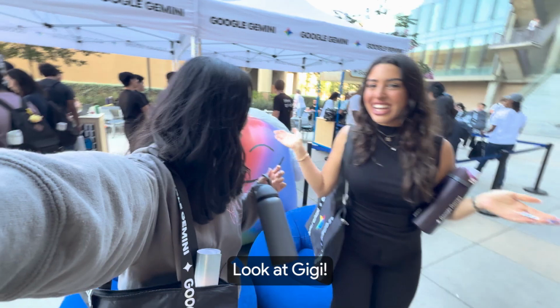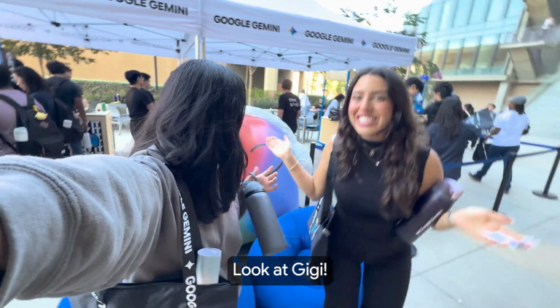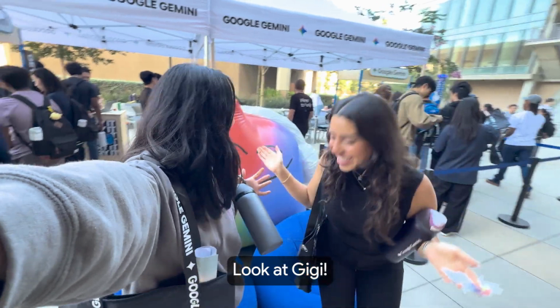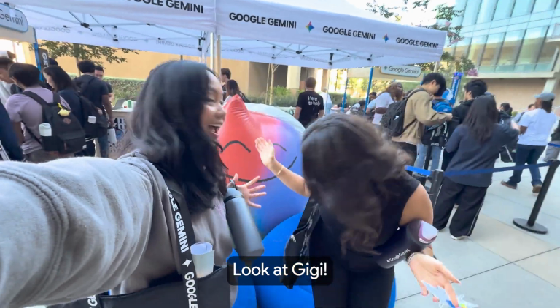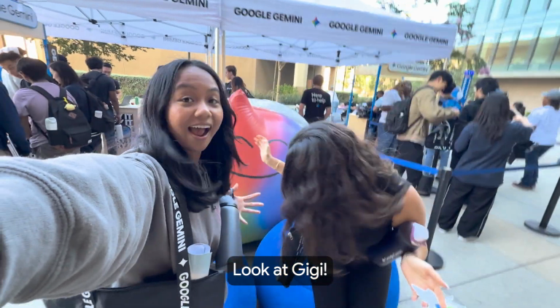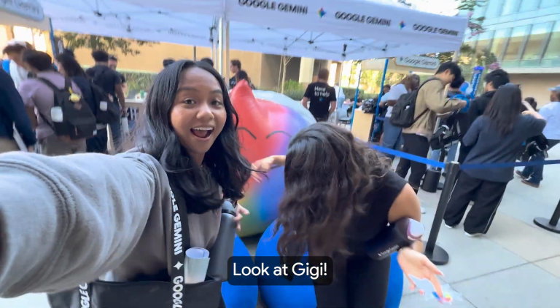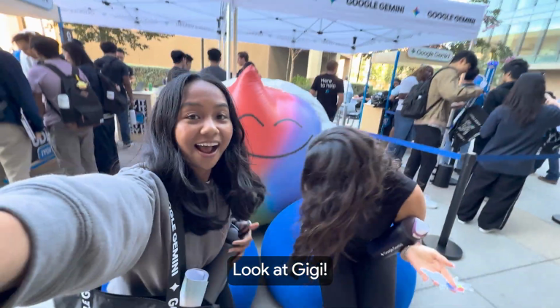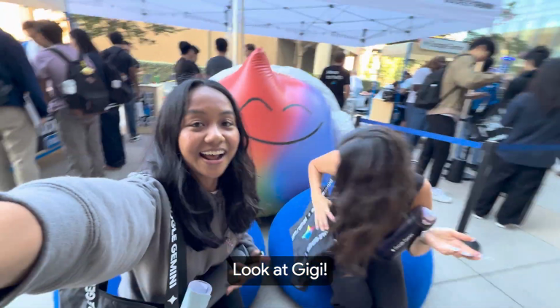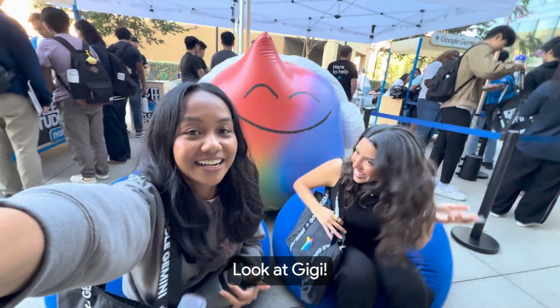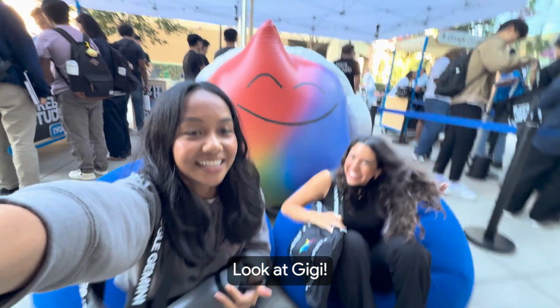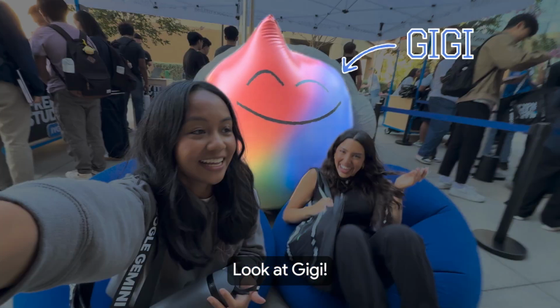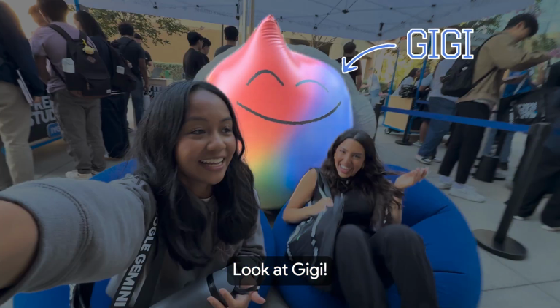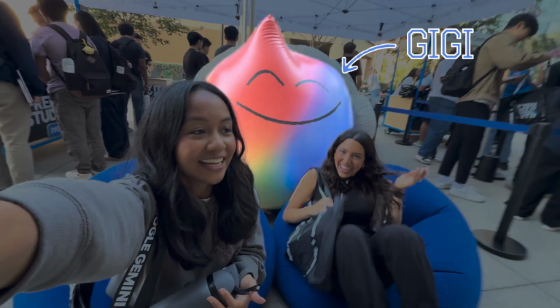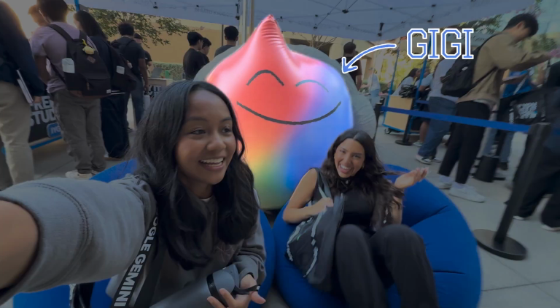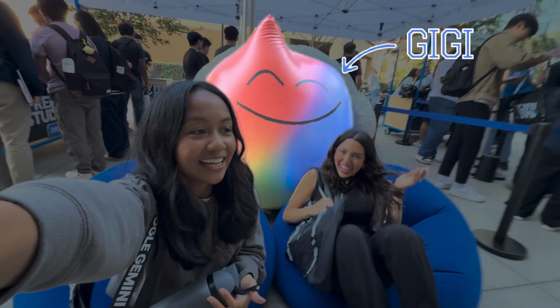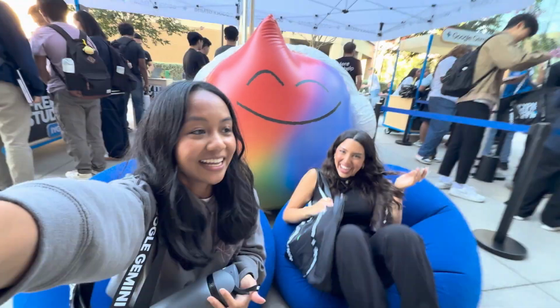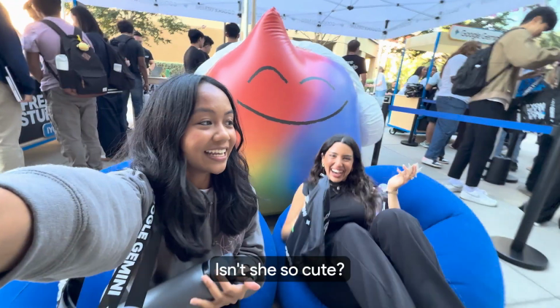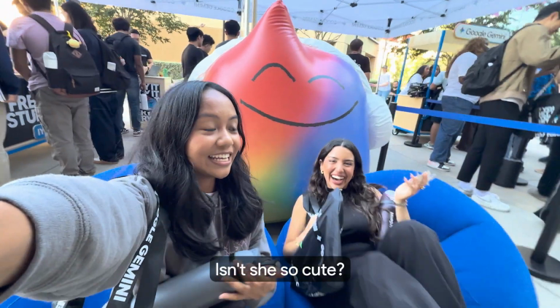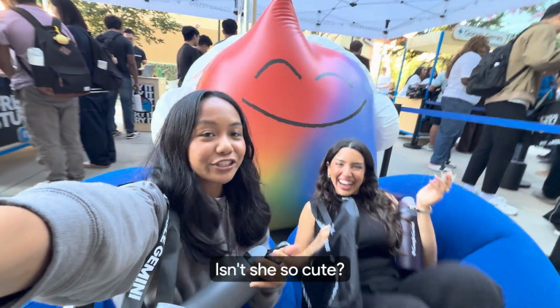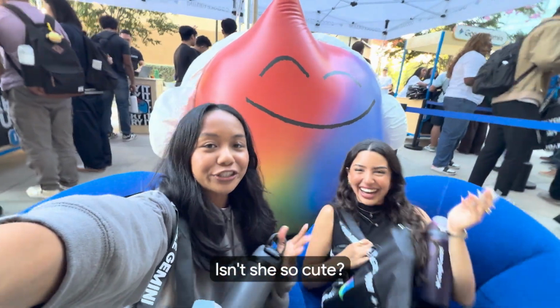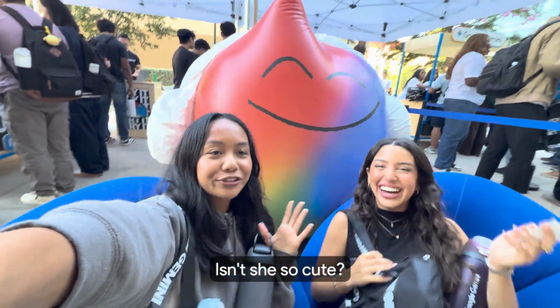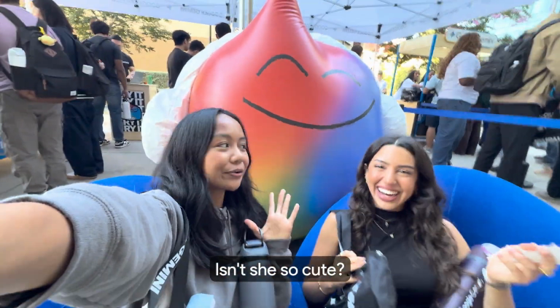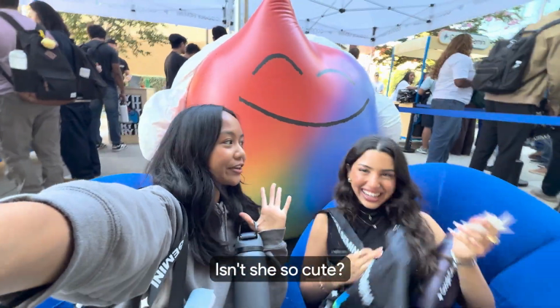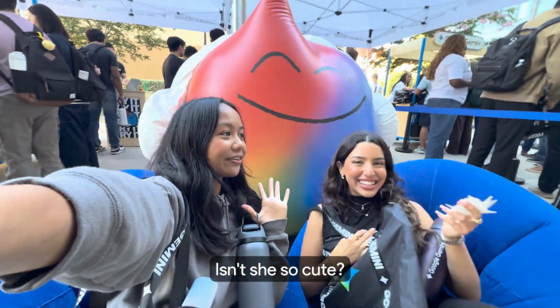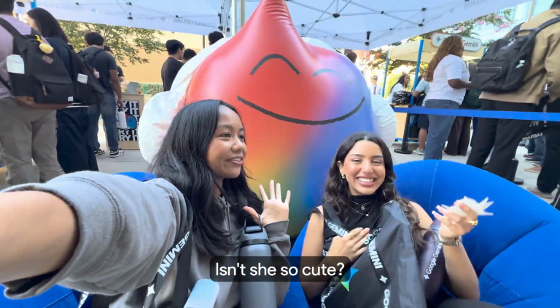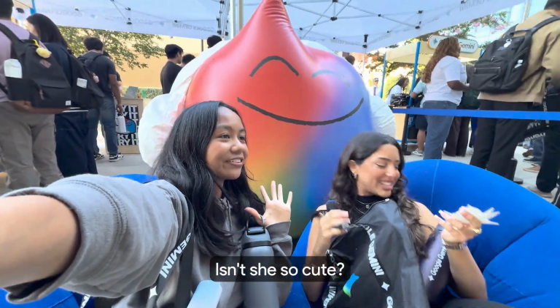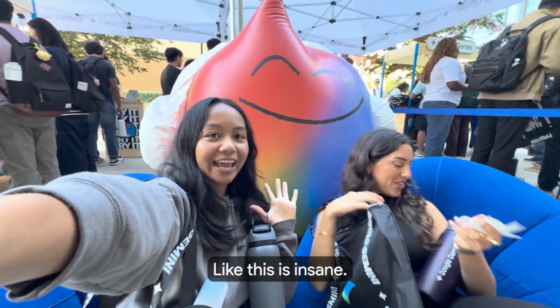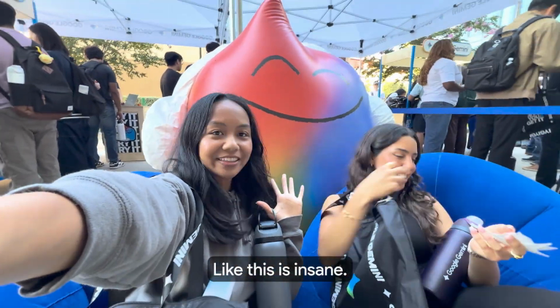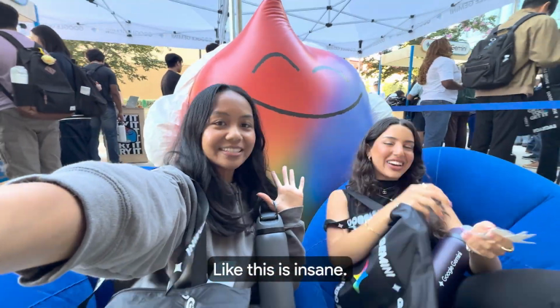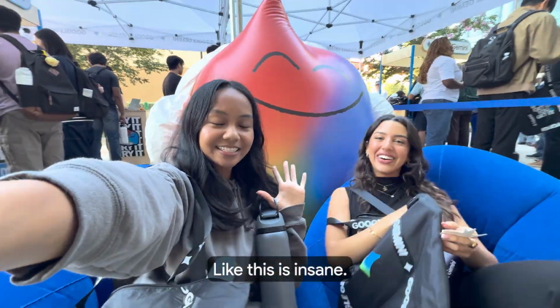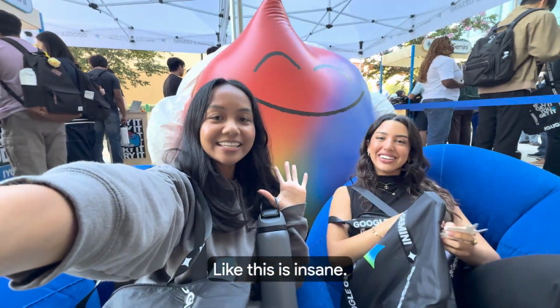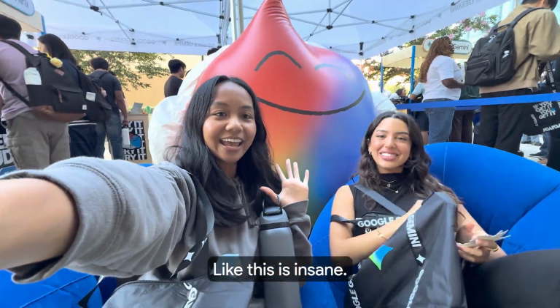Look at Gigi! Isn't she so cute? This is insane.